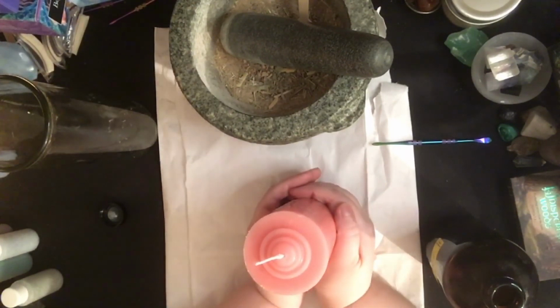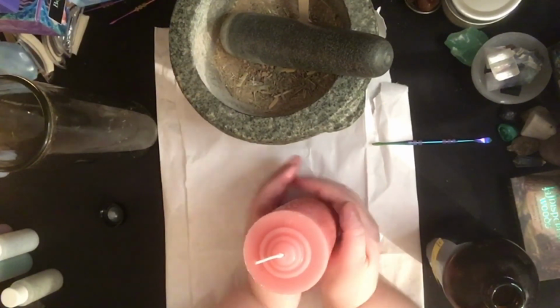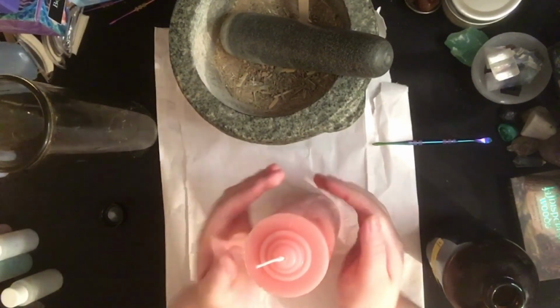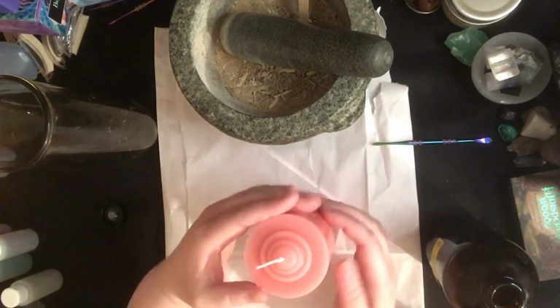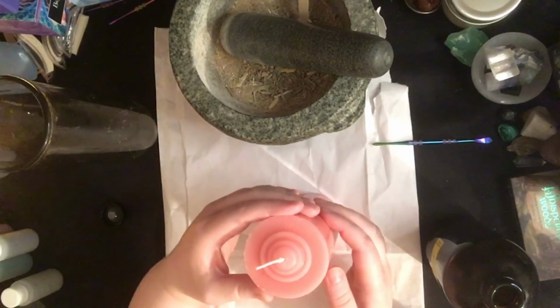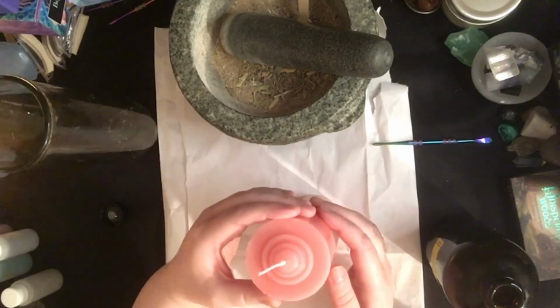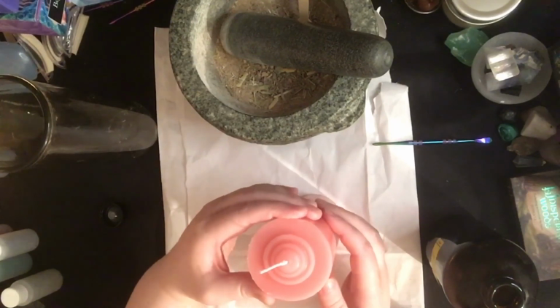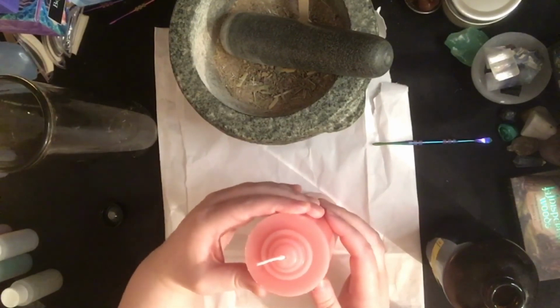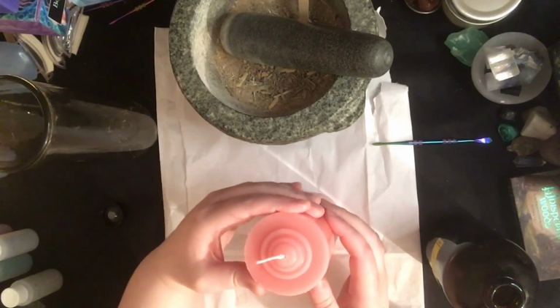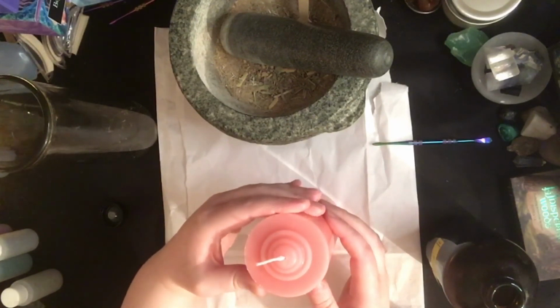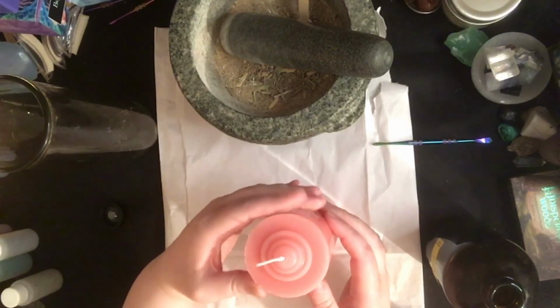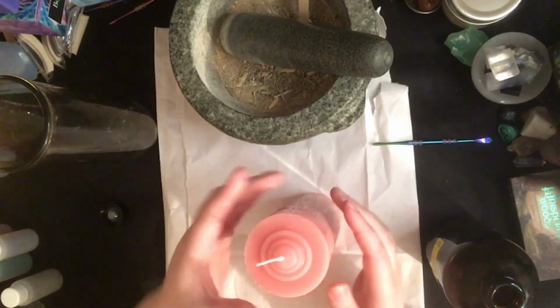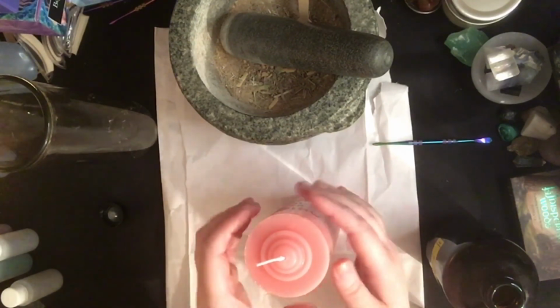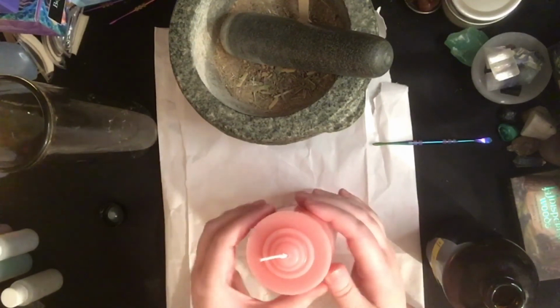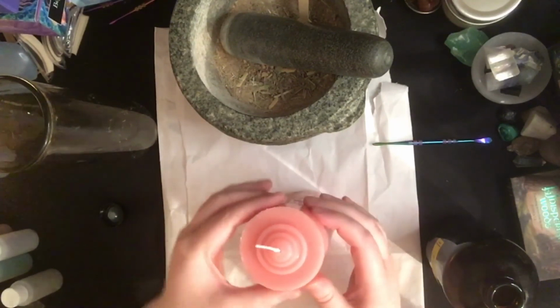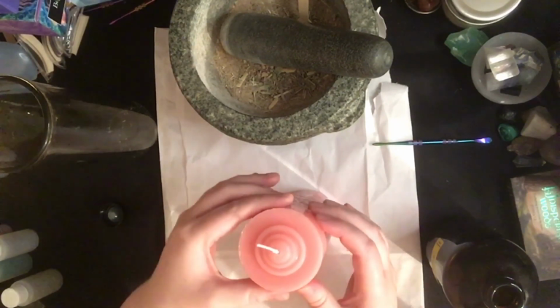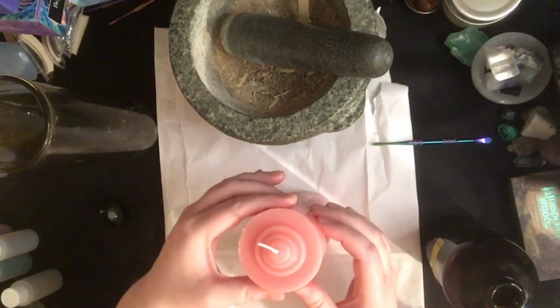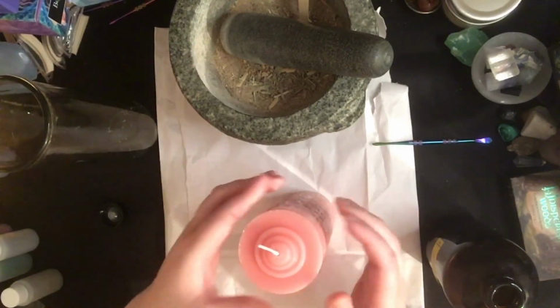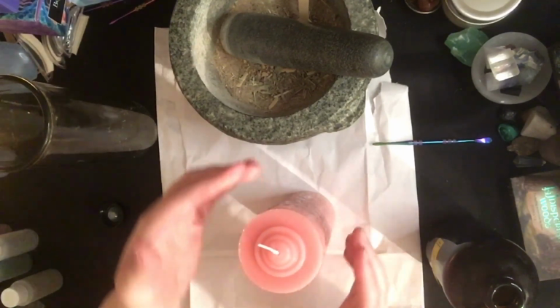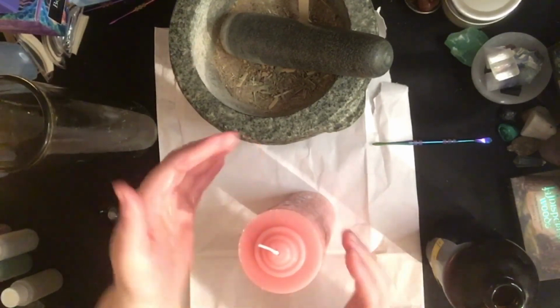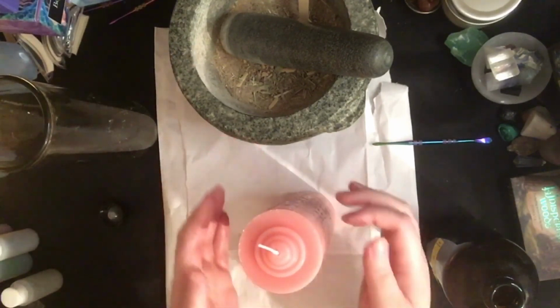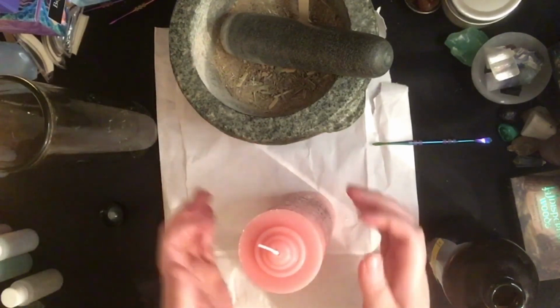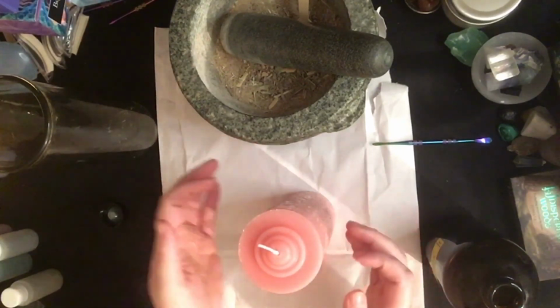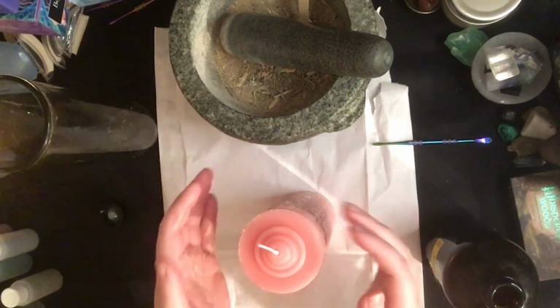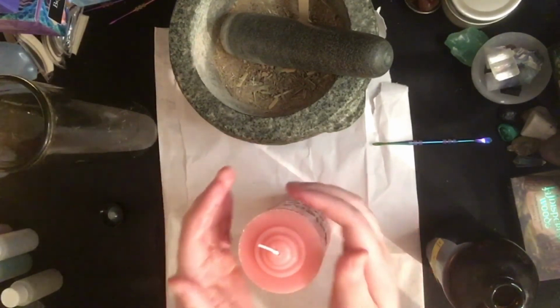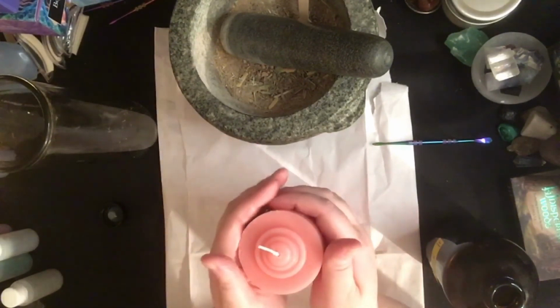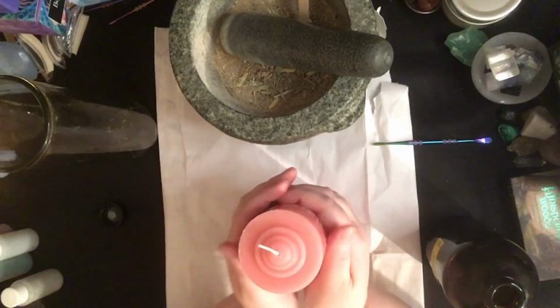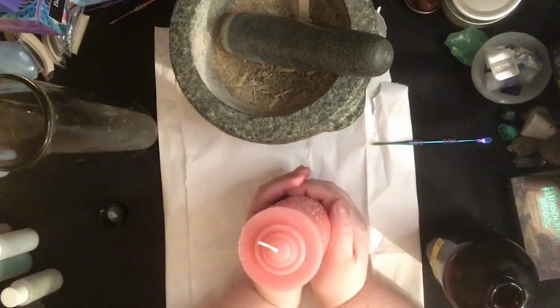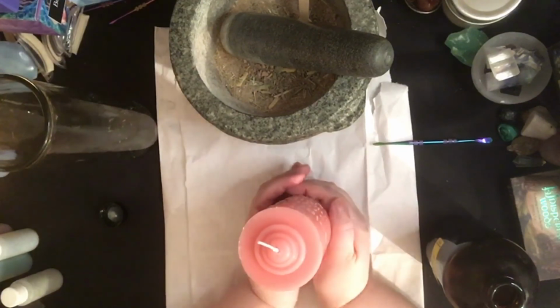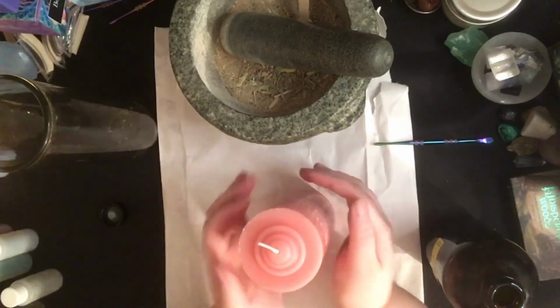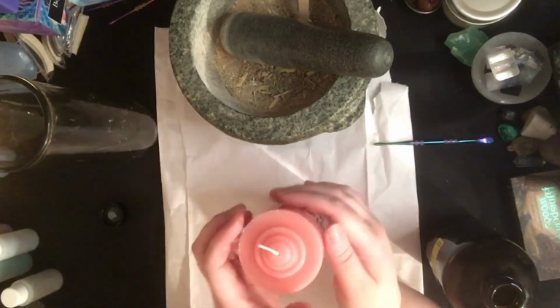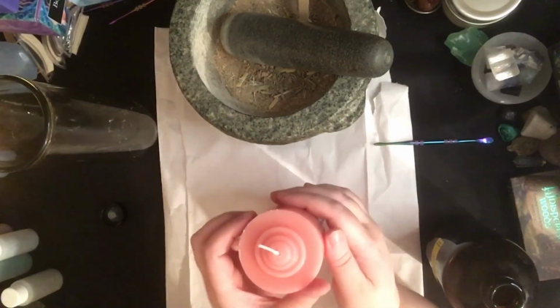Turn it clockwise to apply it counter-clockwise — yes, that's right. Just one of those moments where you think, 'wait, am I doing this right?'